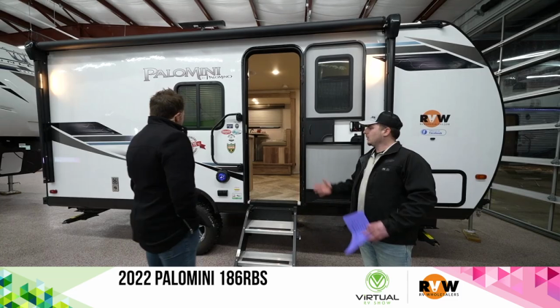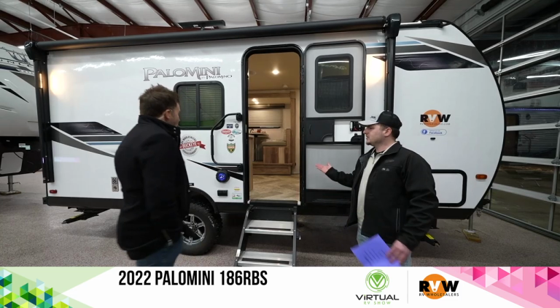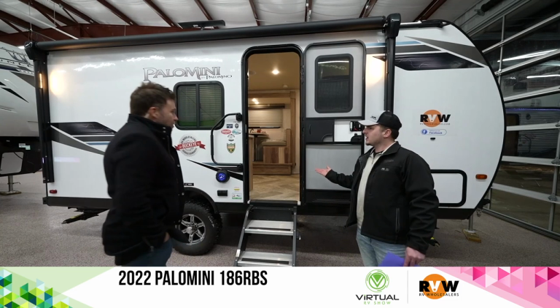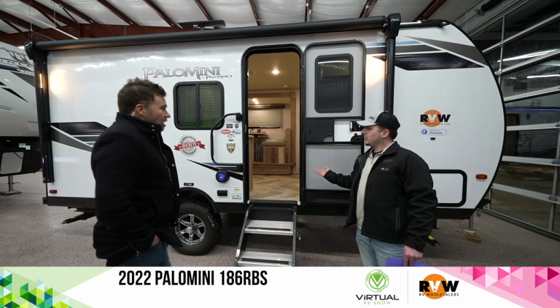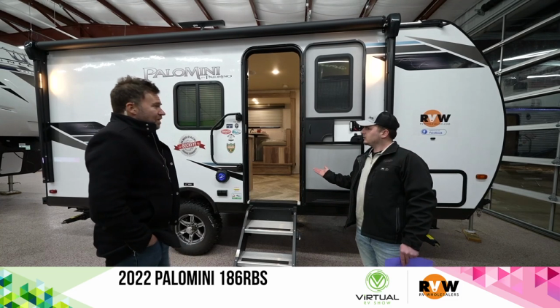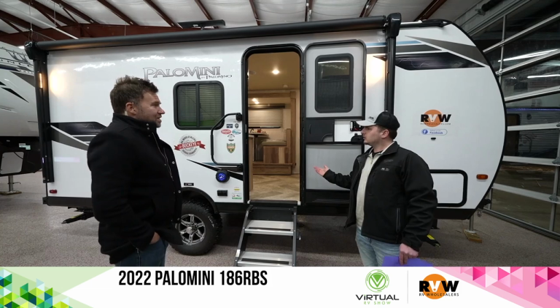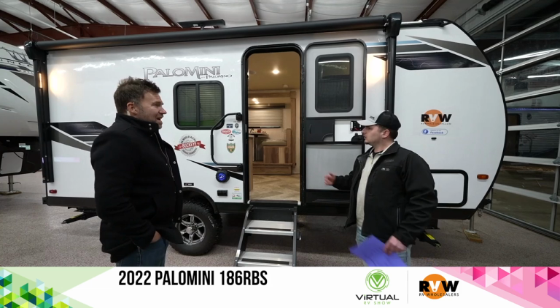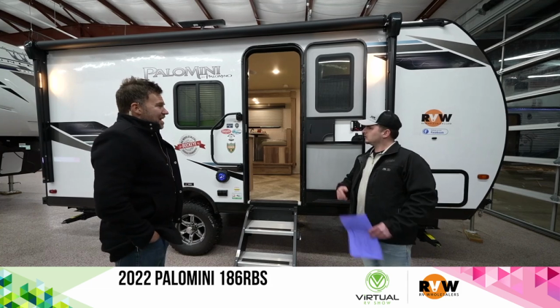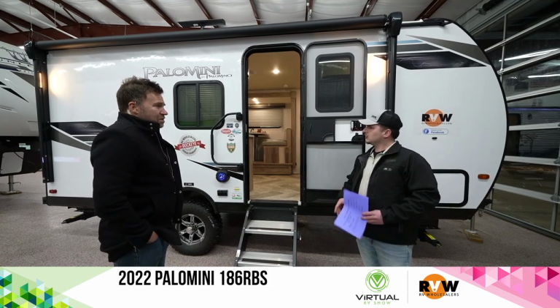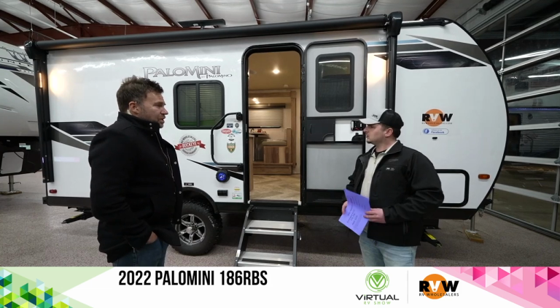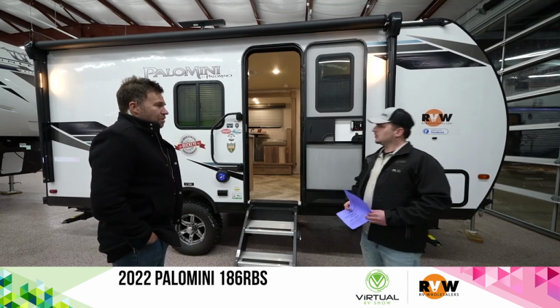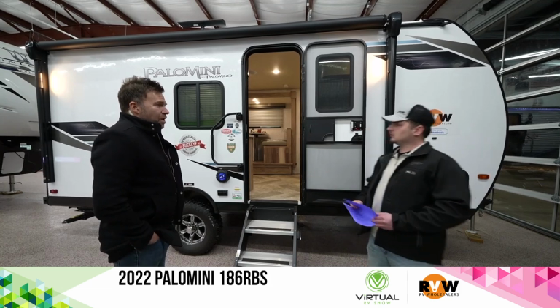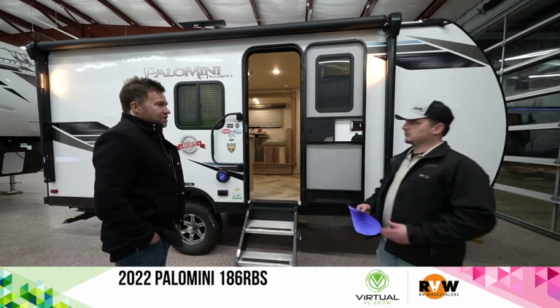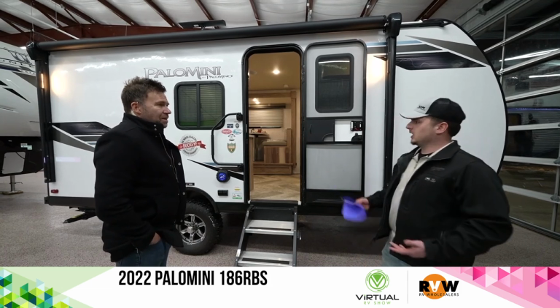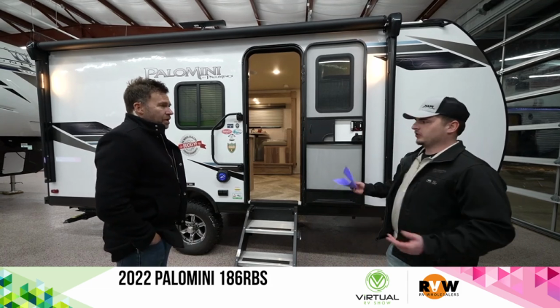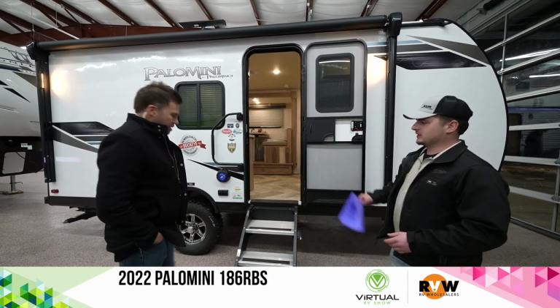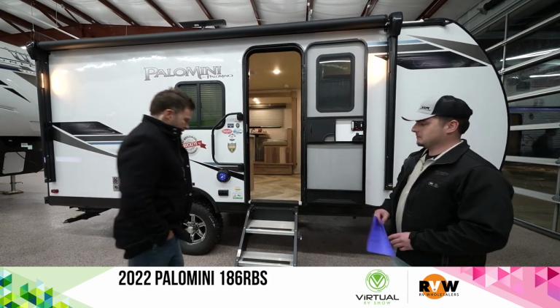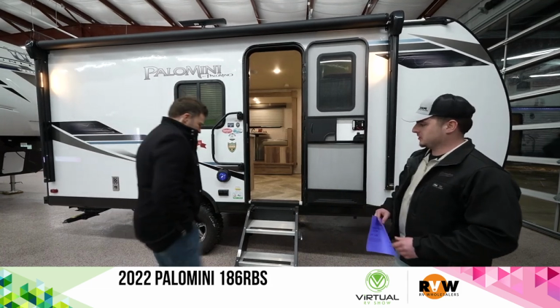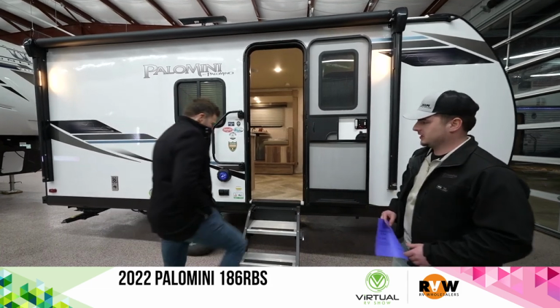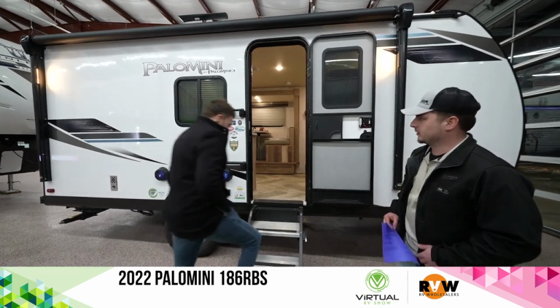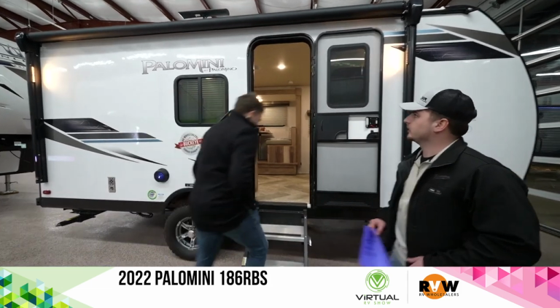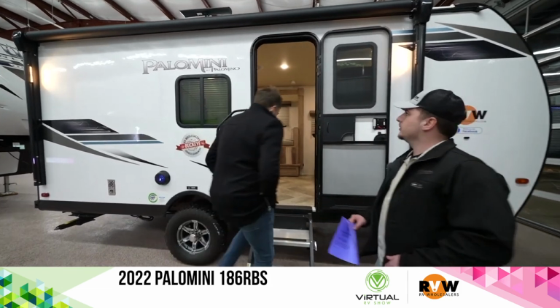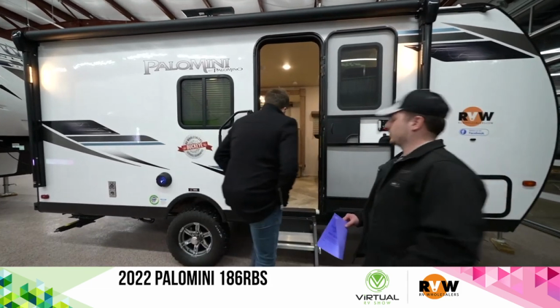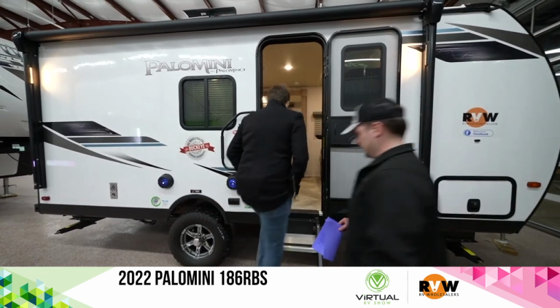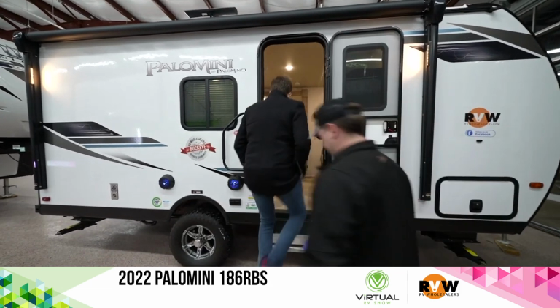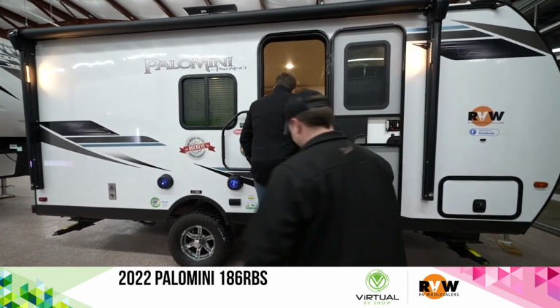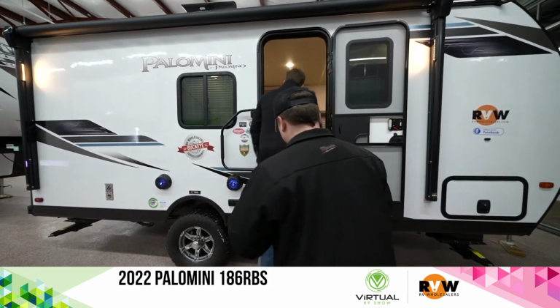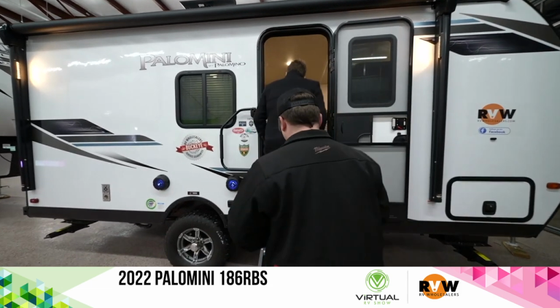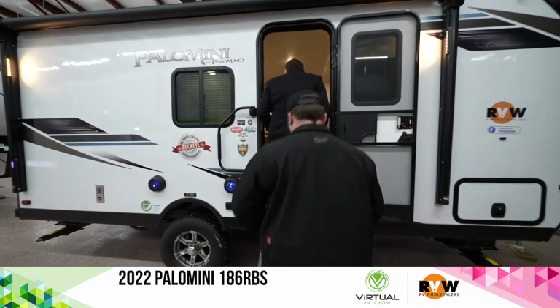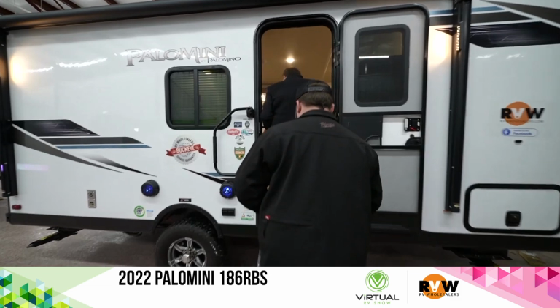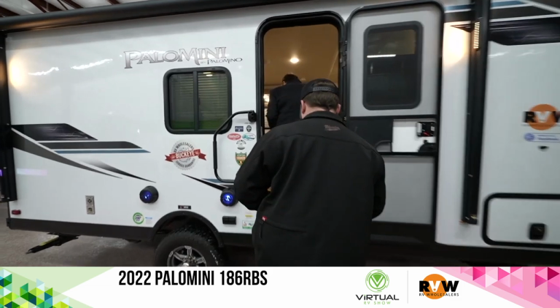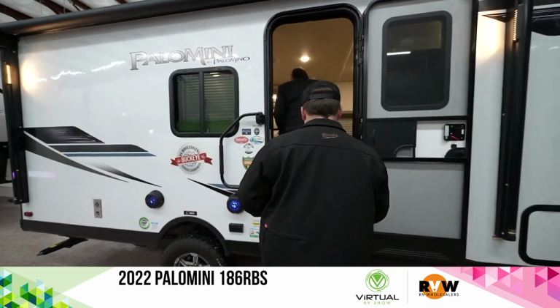We talked about the outside, so we can jump right inside. Looks like Dave pretty much hit everything here, so let's jump inside and take a look.